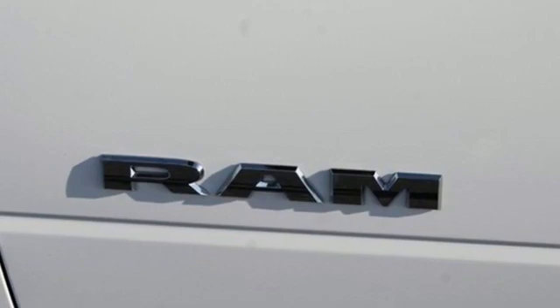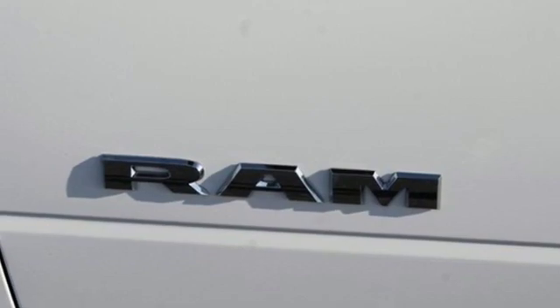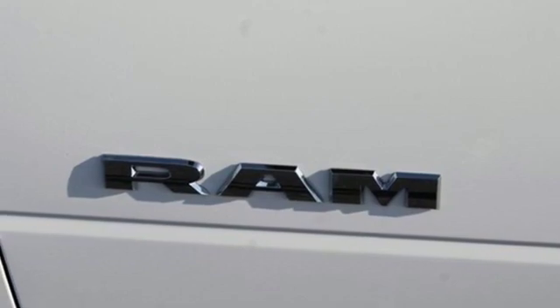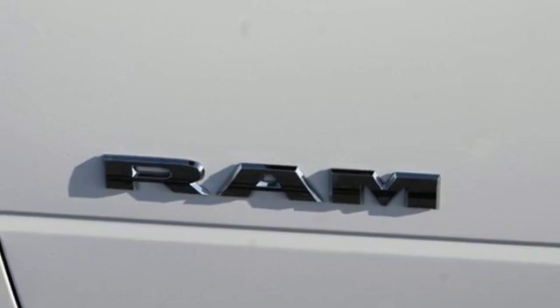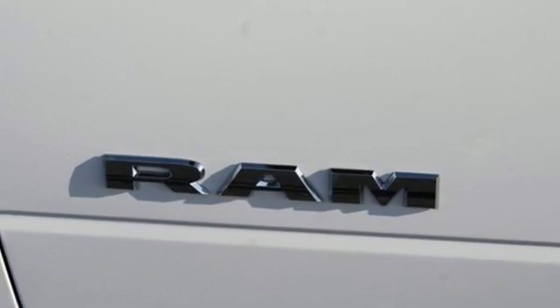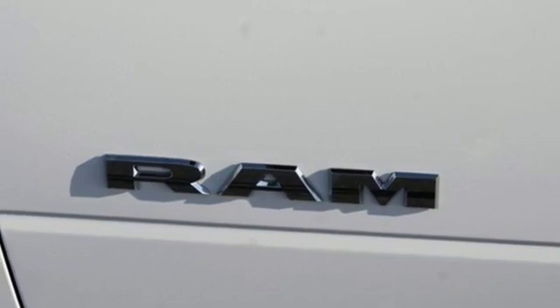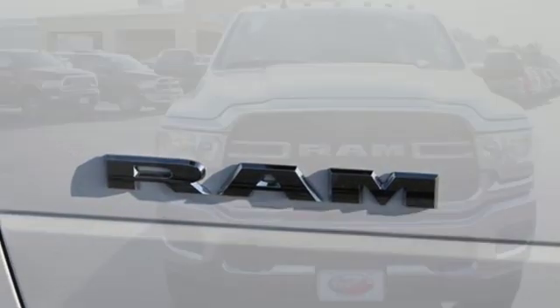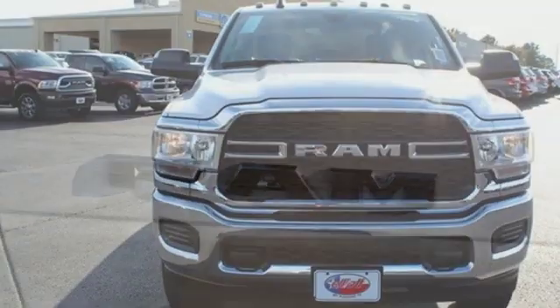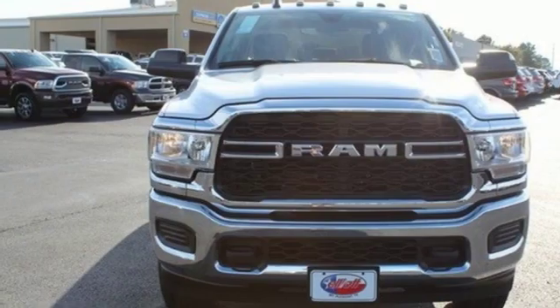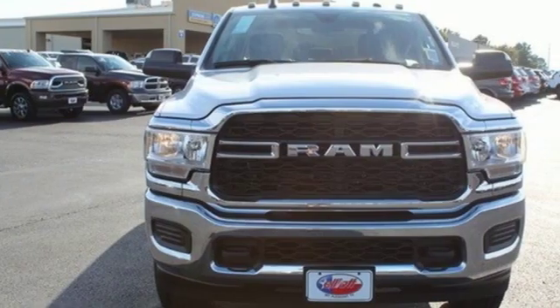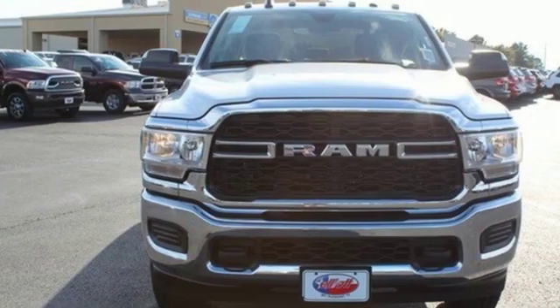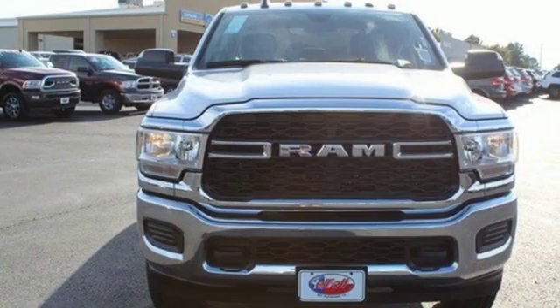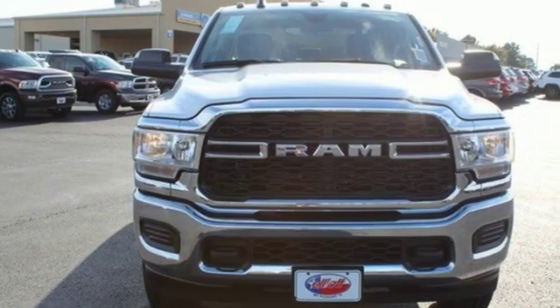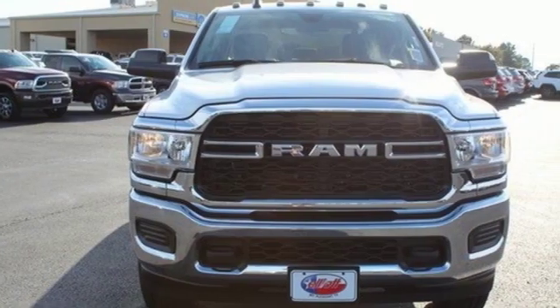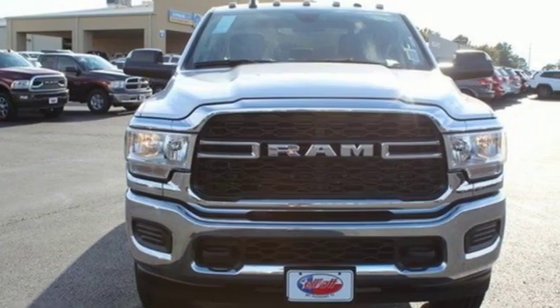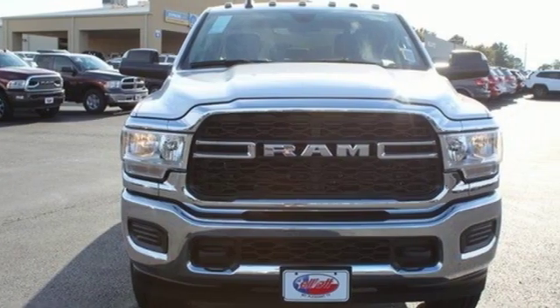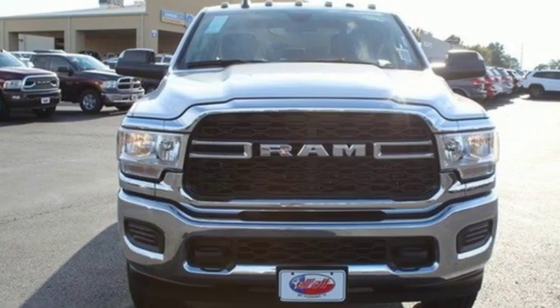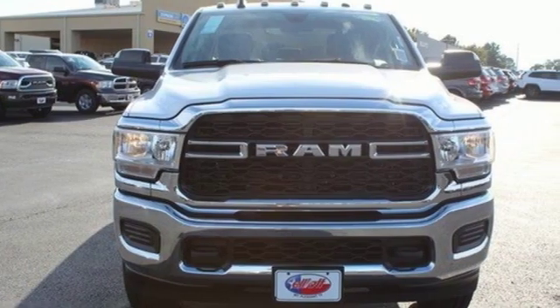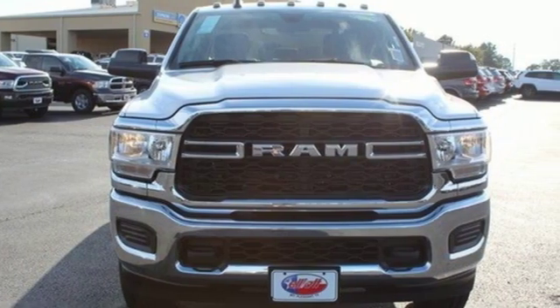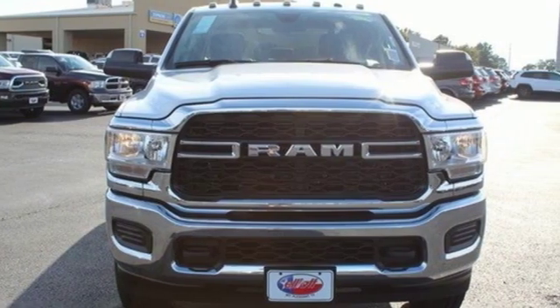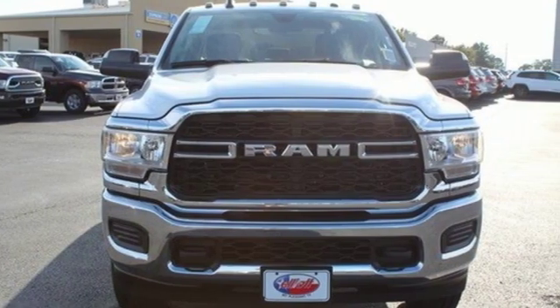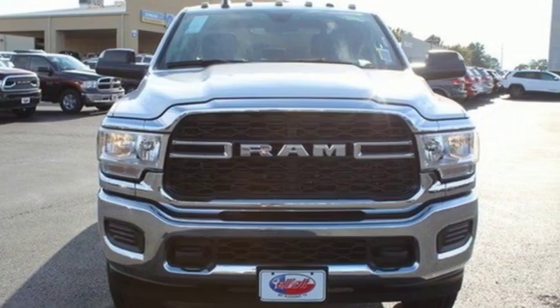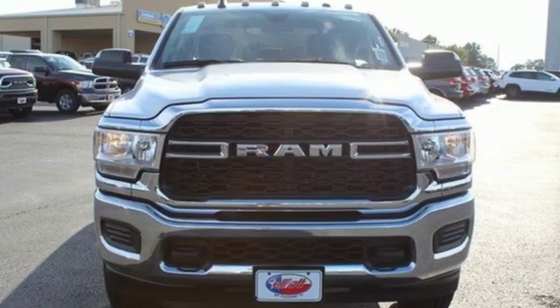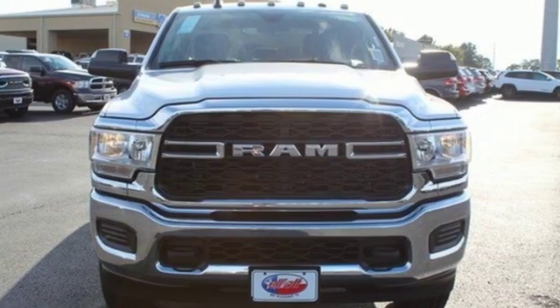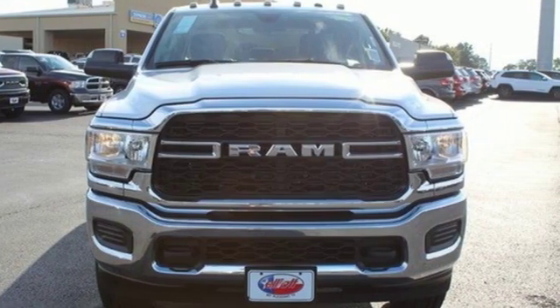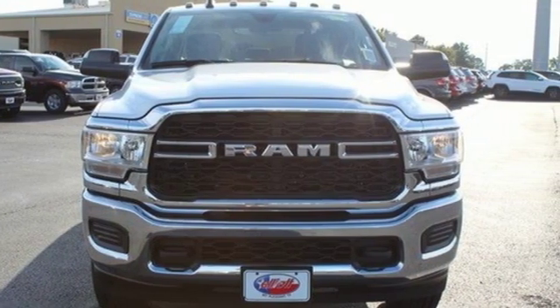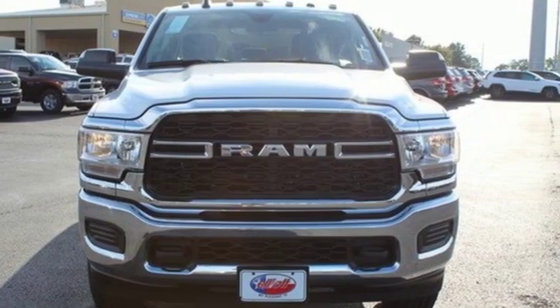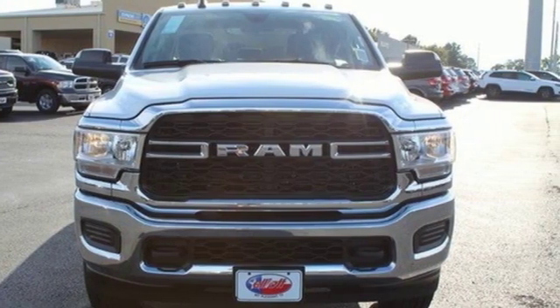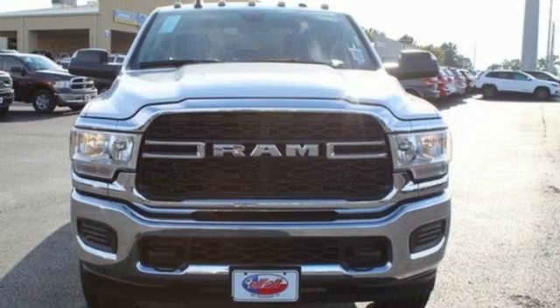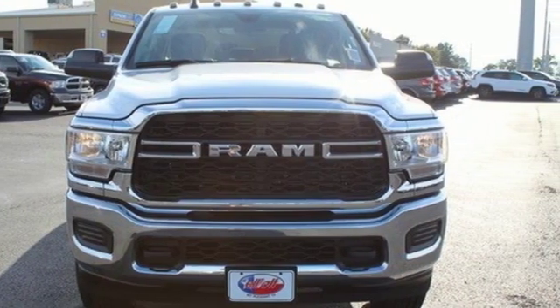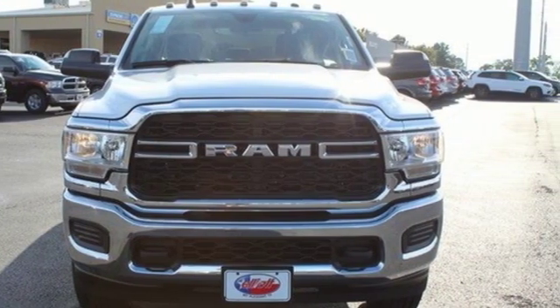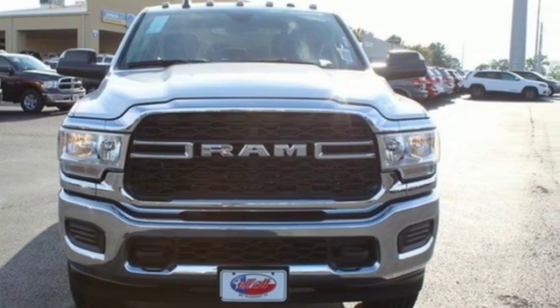Someone is going to drive this fantastic vehicle off the lot. It should be you. Test drive it today.